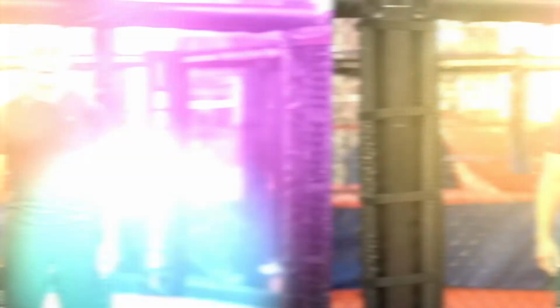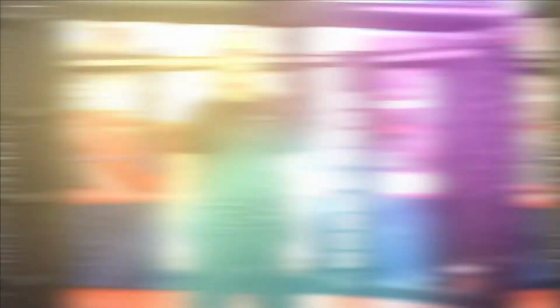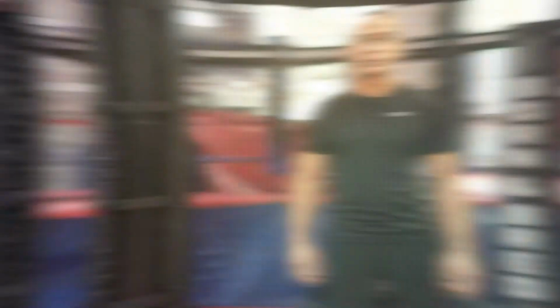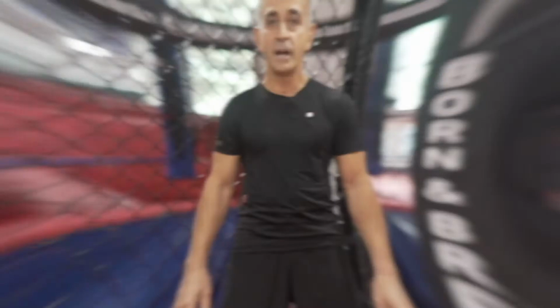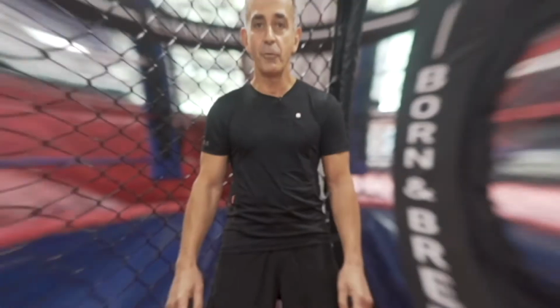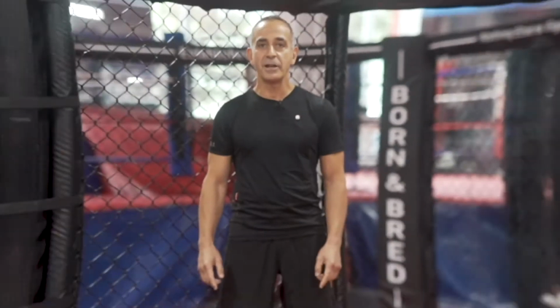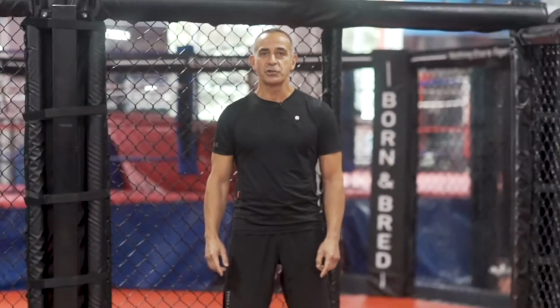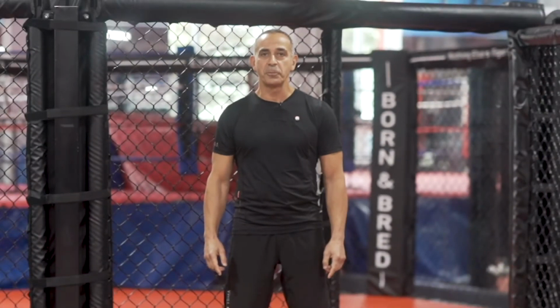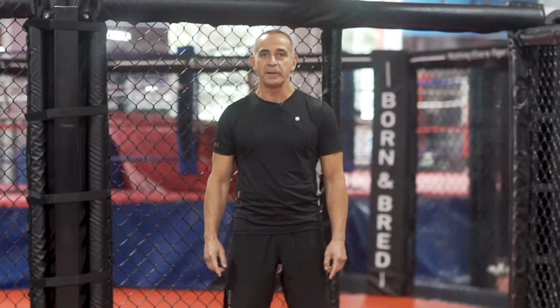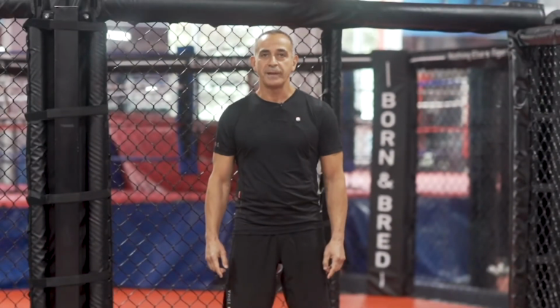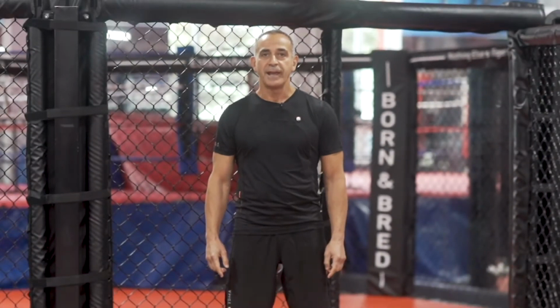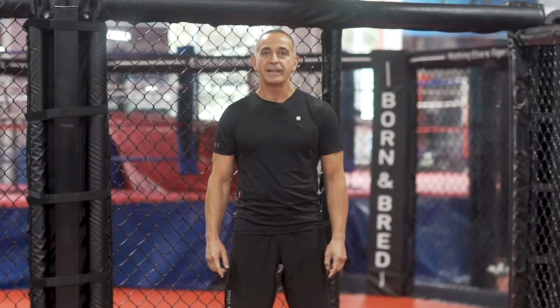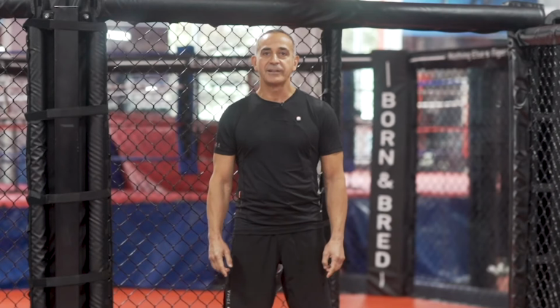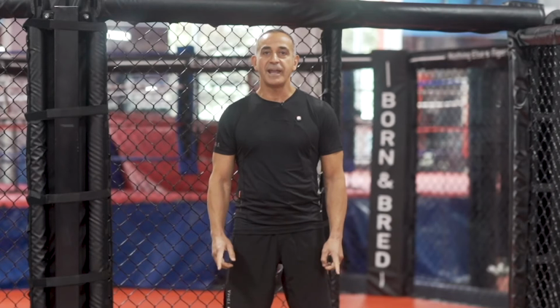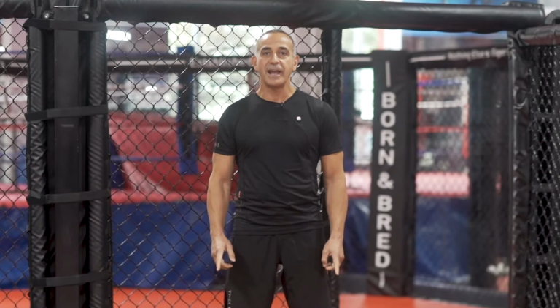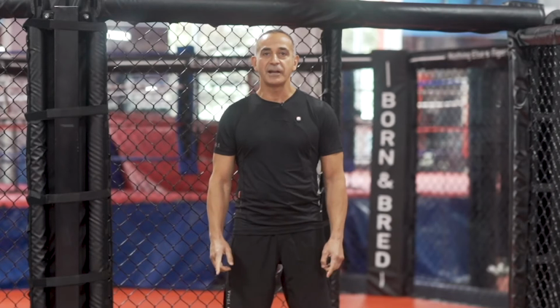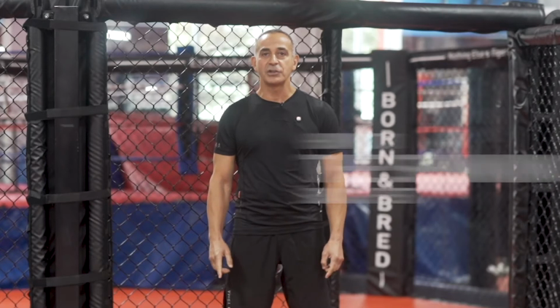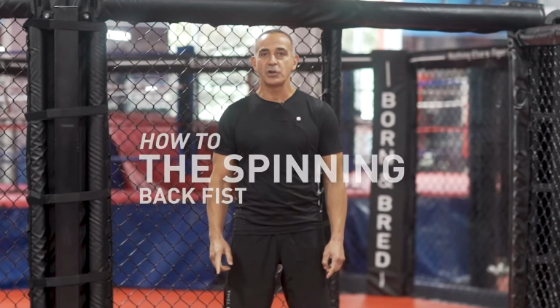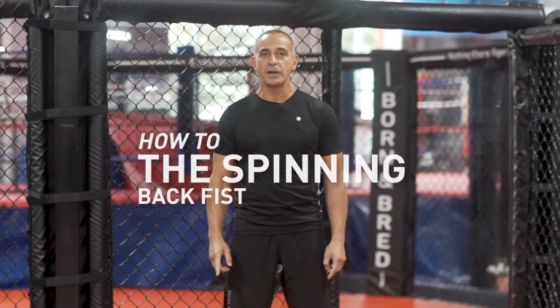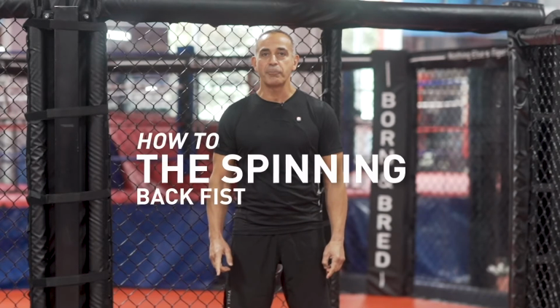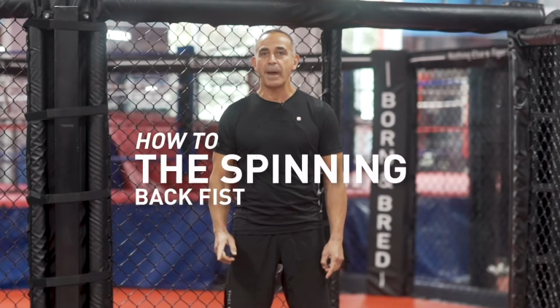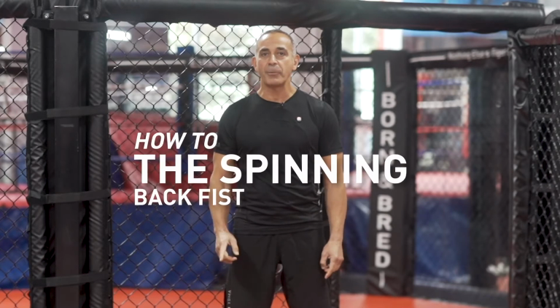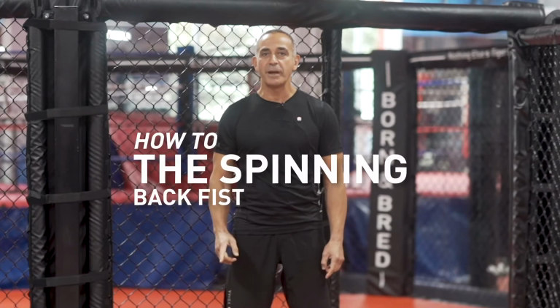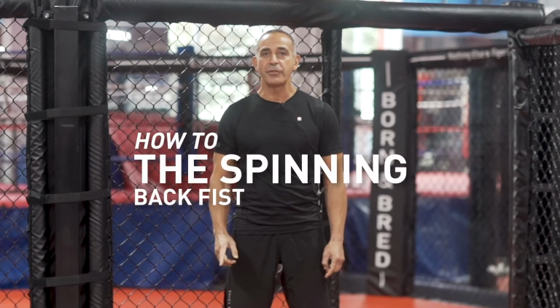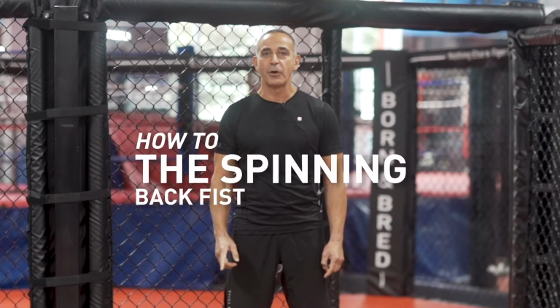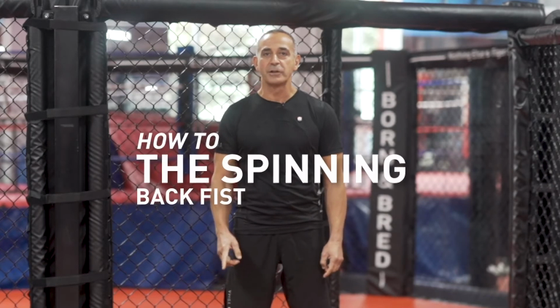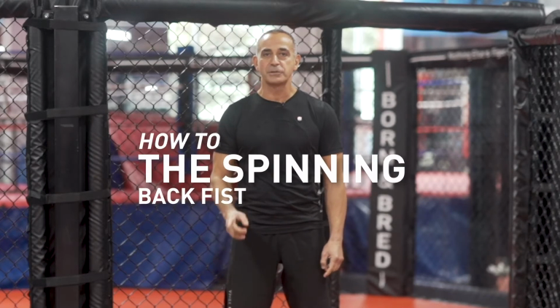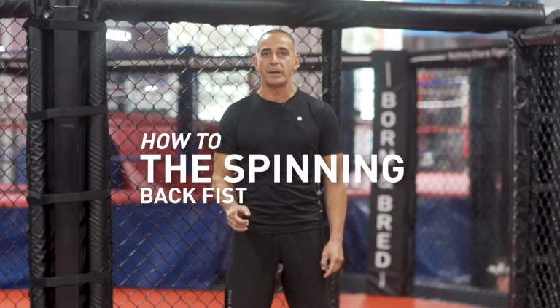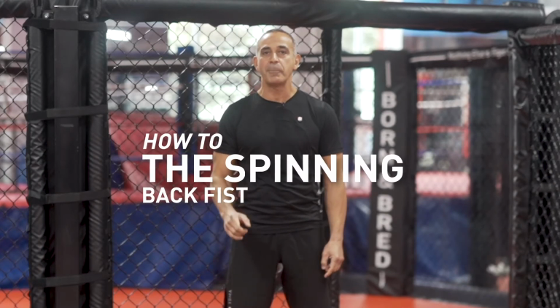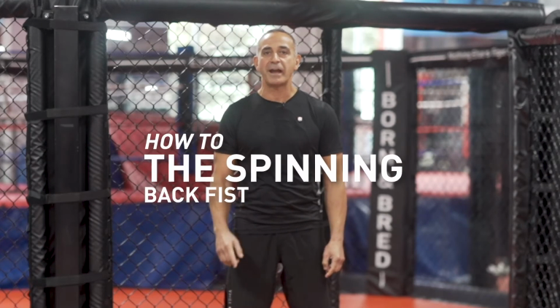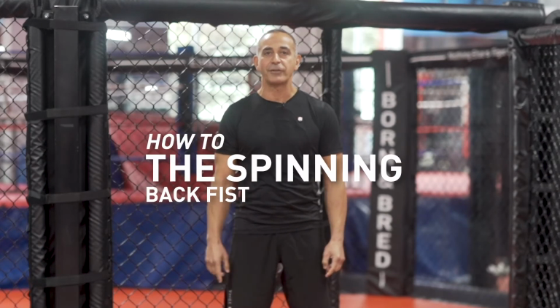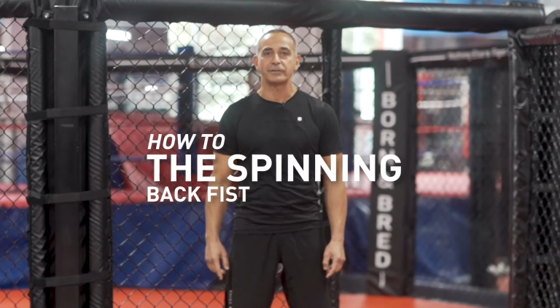I'm Shihan Ron Schulman, and today I'm going to show you the proper way to throw a spinning back fist.